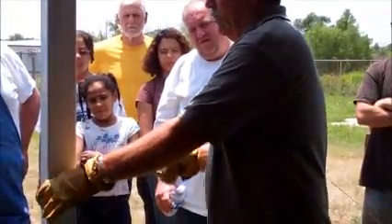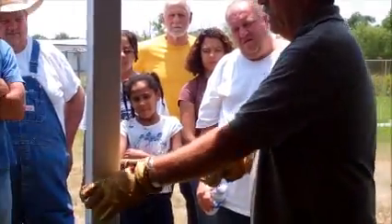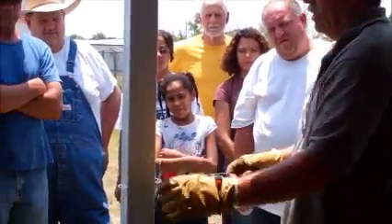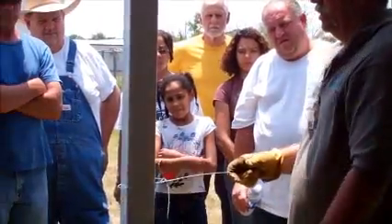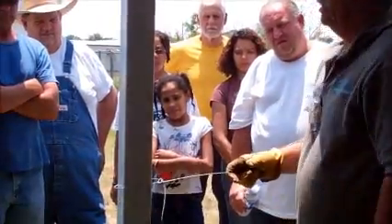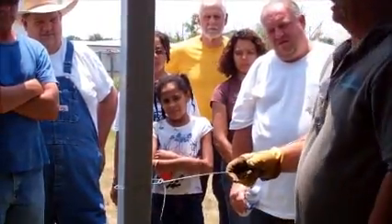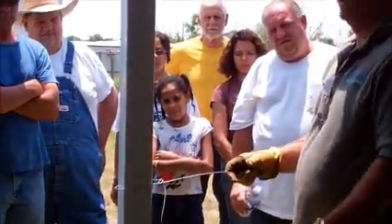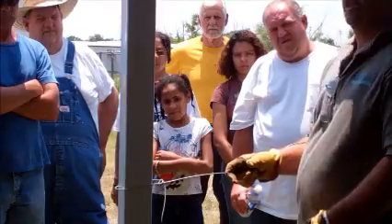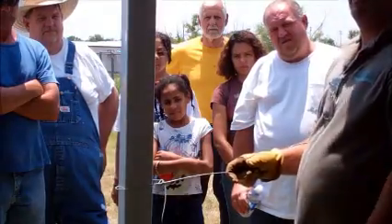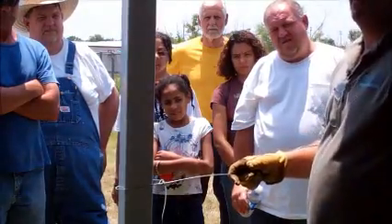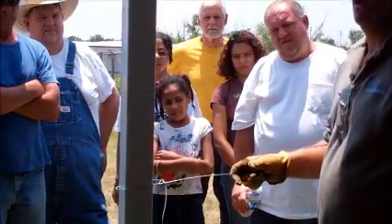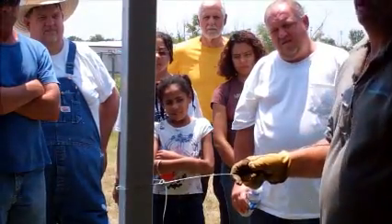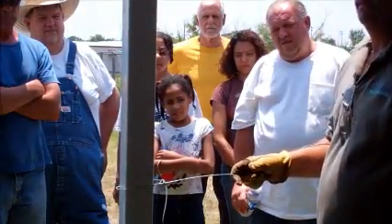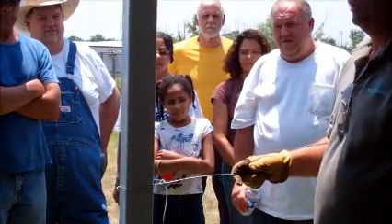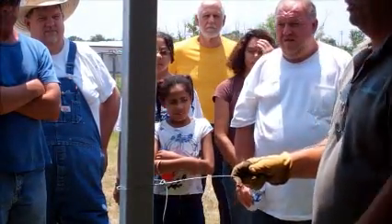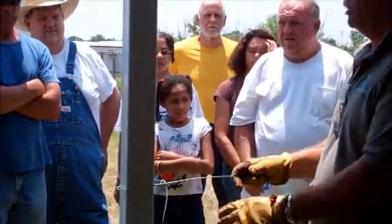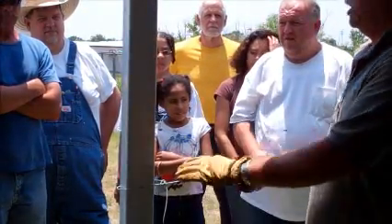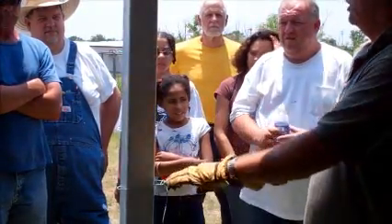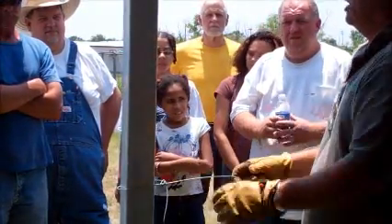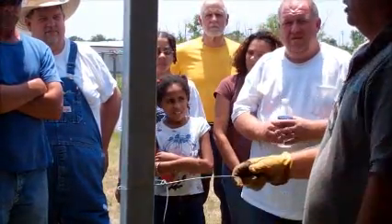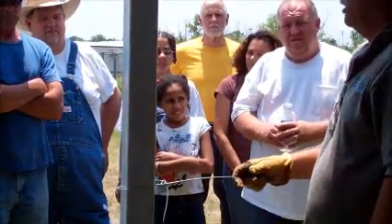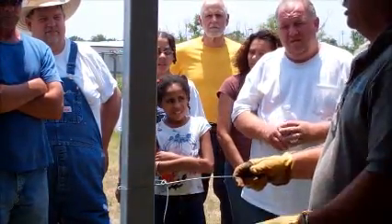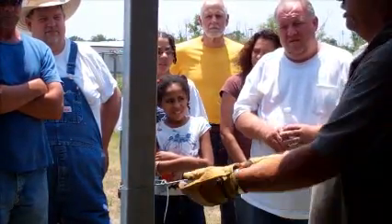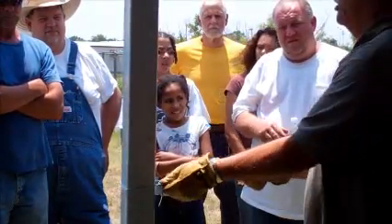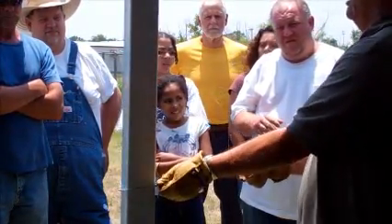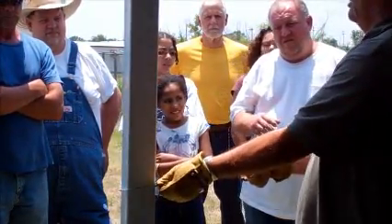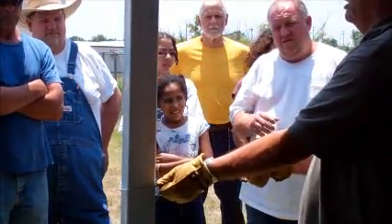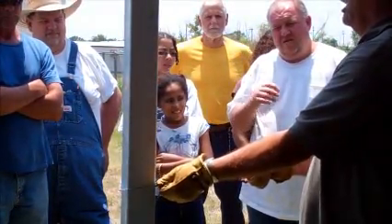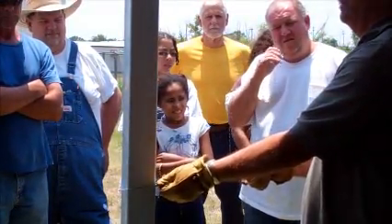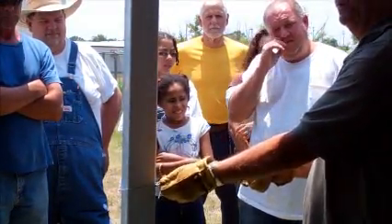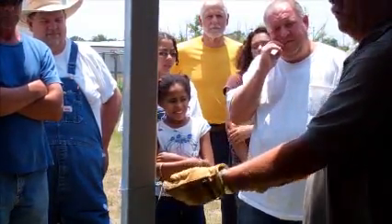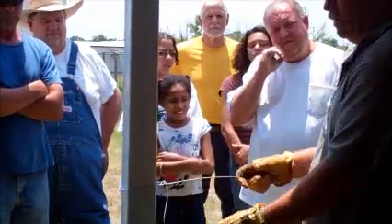Everybody says, well I've got to staple my wire. Well you don't have to staple the wire to the post because it's going to suck up good and tight if you do it correctly.